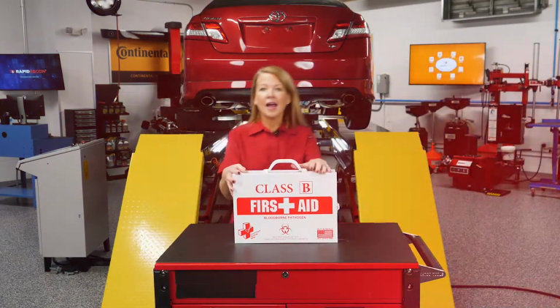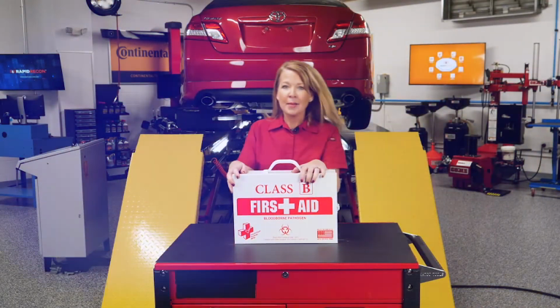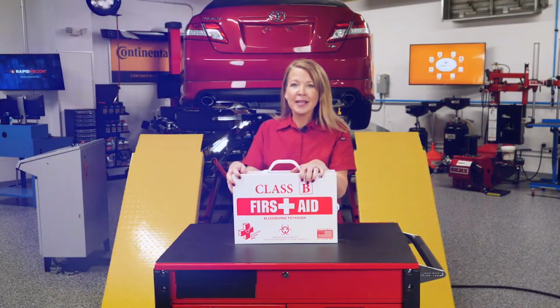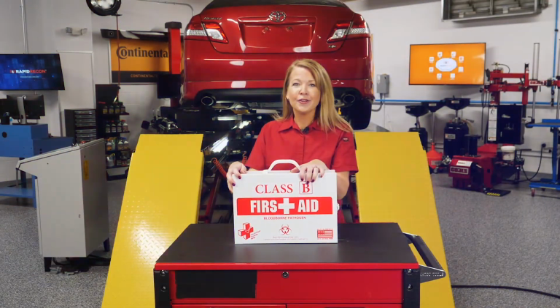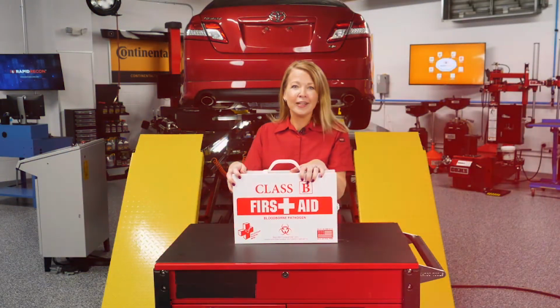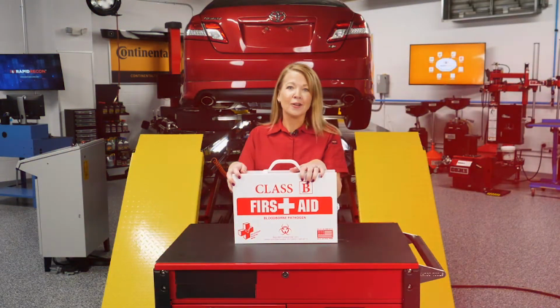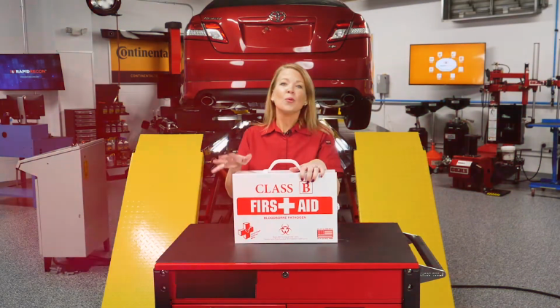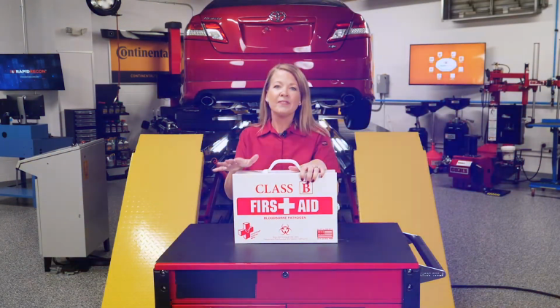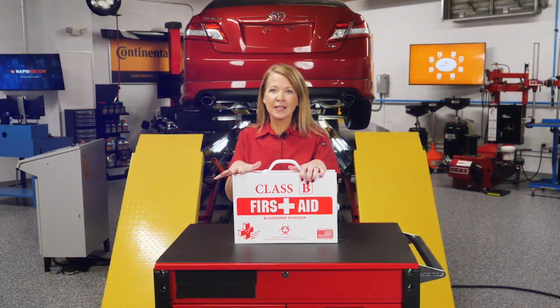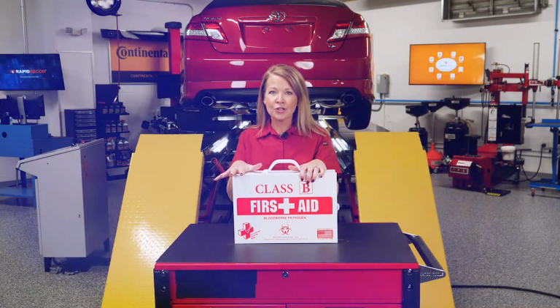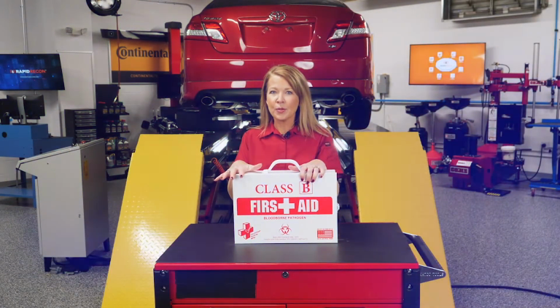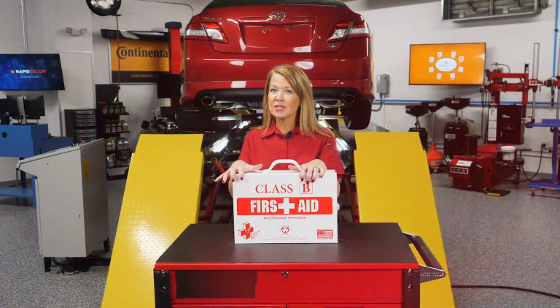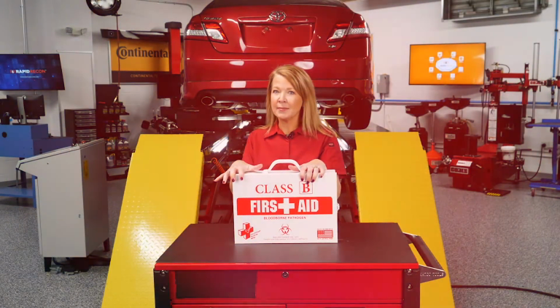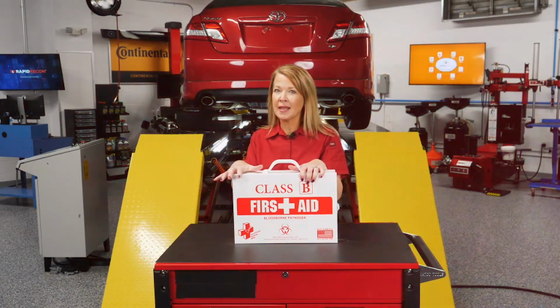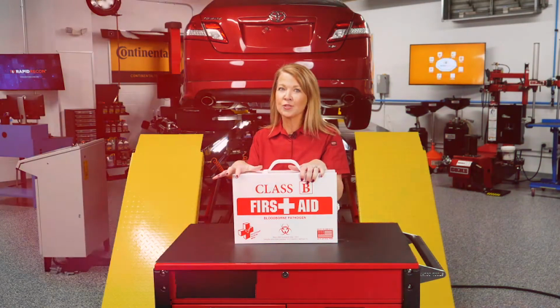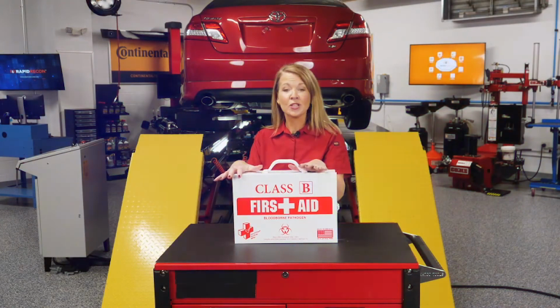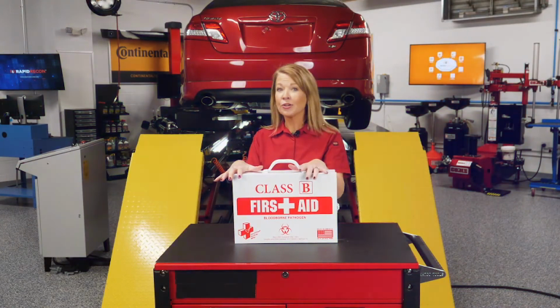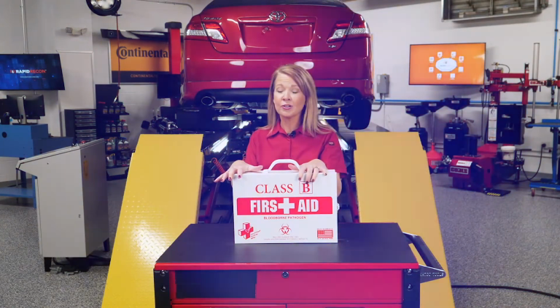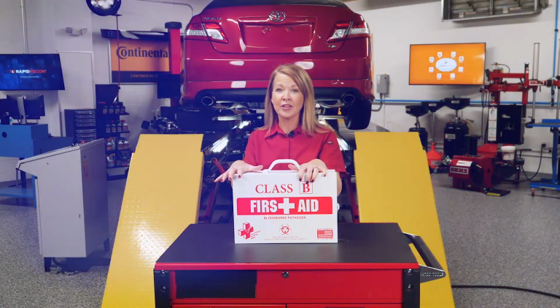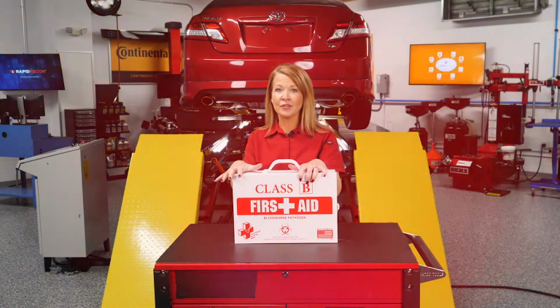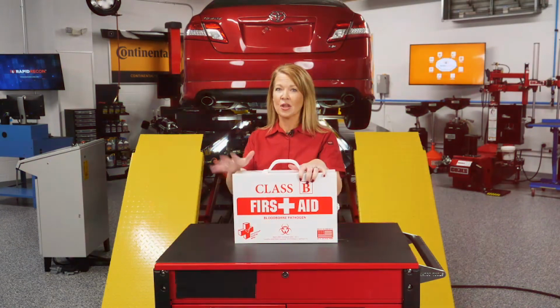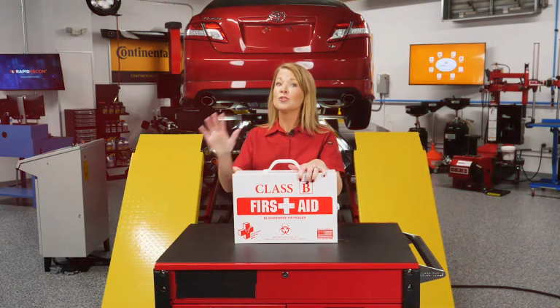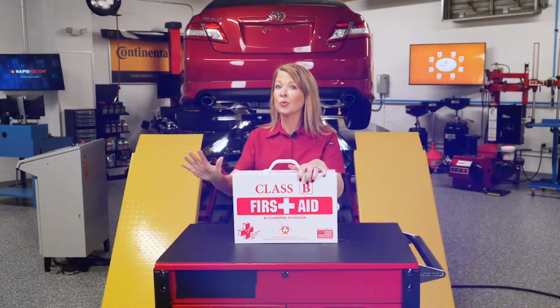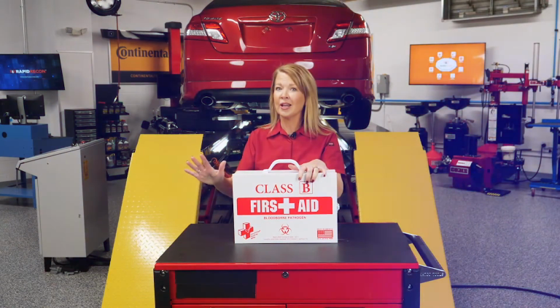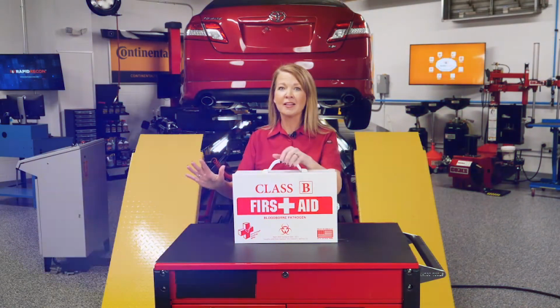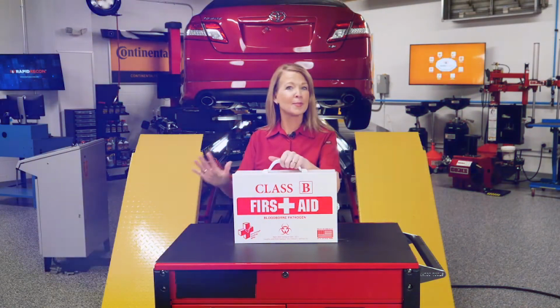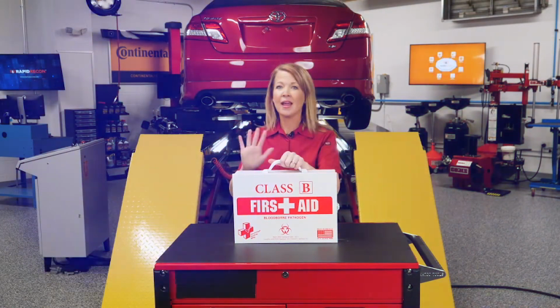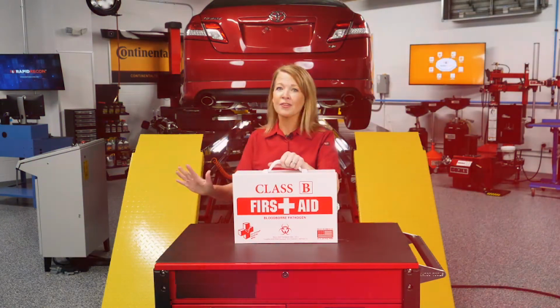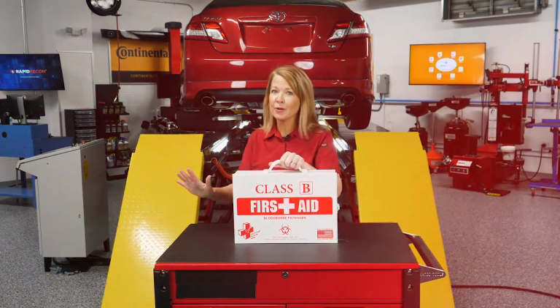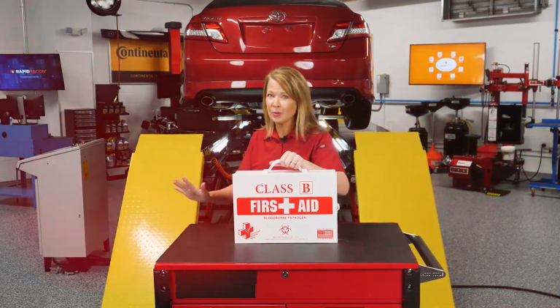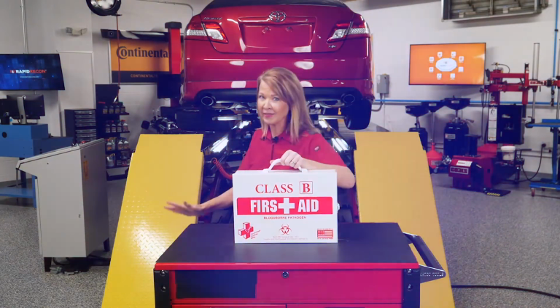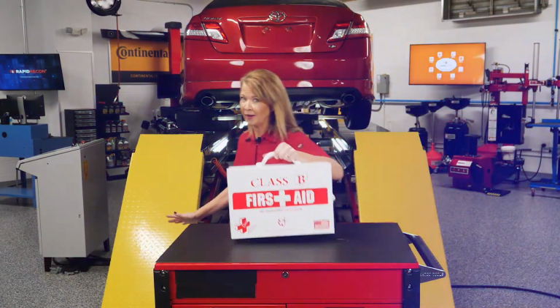I'm glad you're here. We have a dealership whose time to line is reaching critical levels. Don't worry, I'll explain everything when we get there.